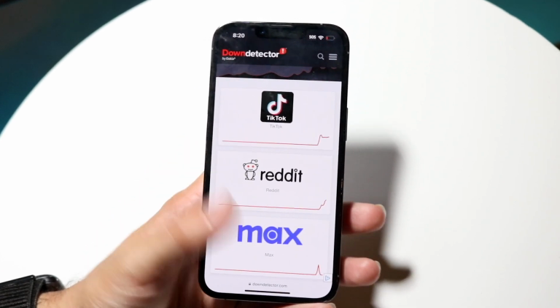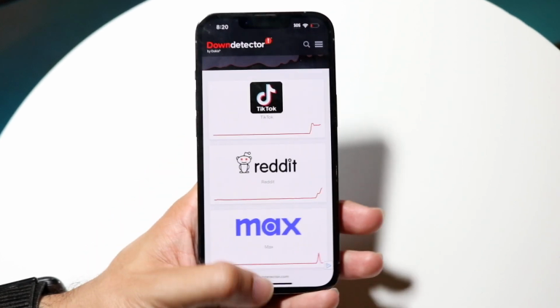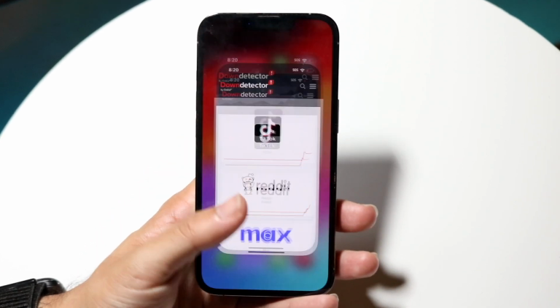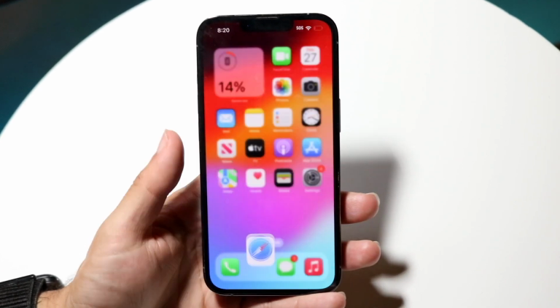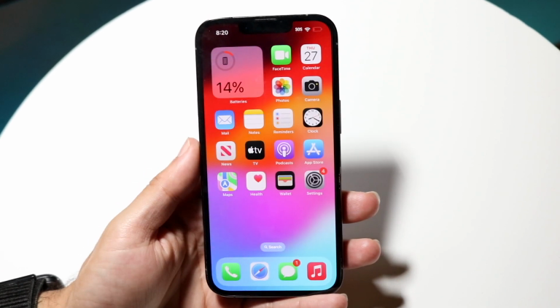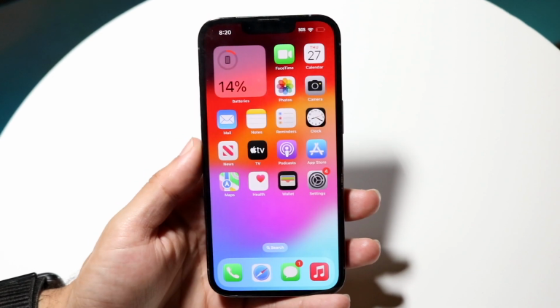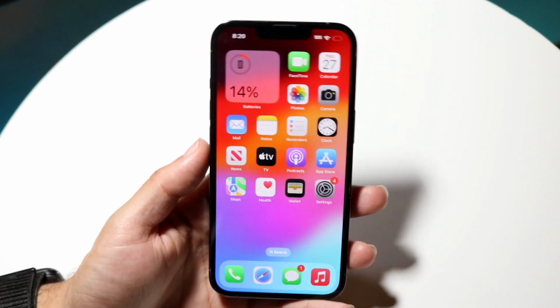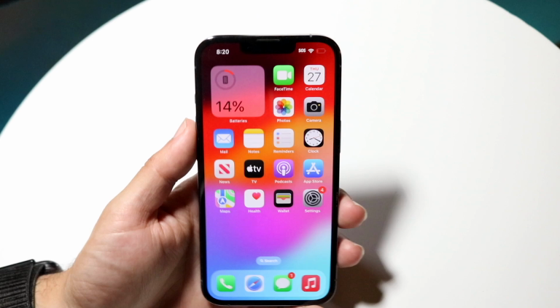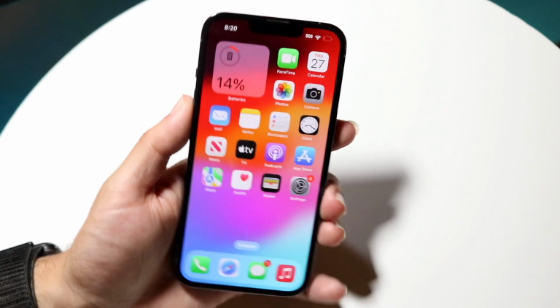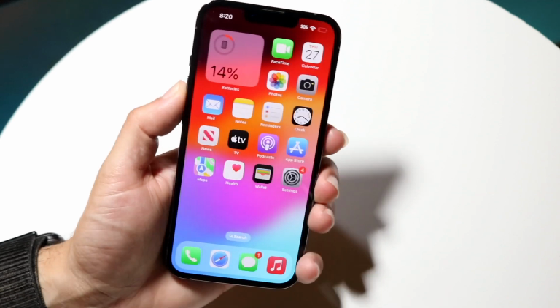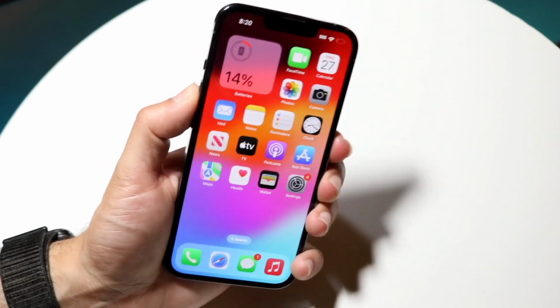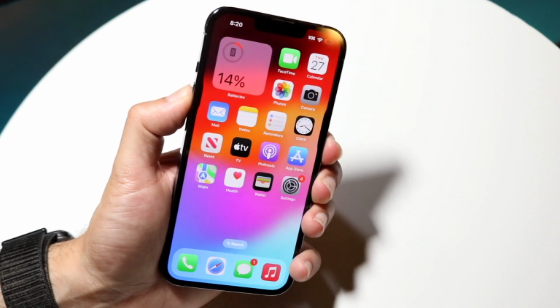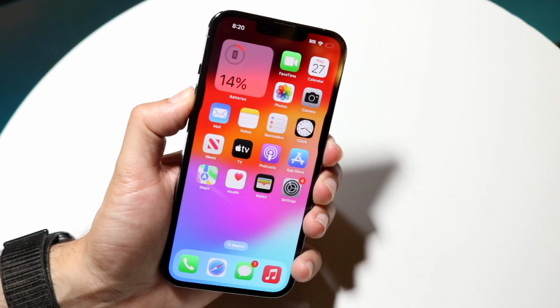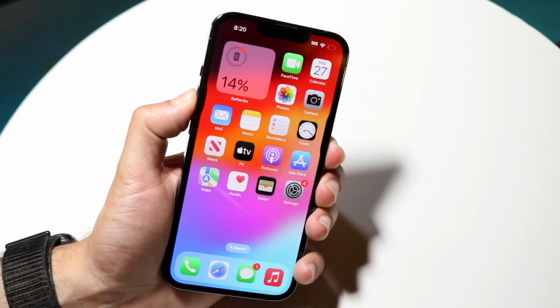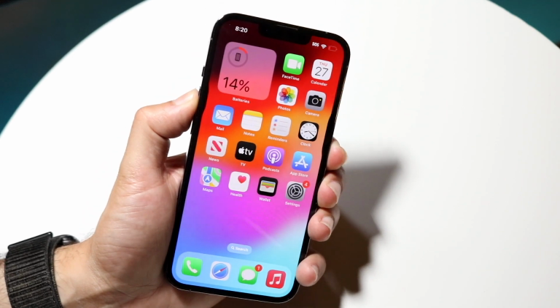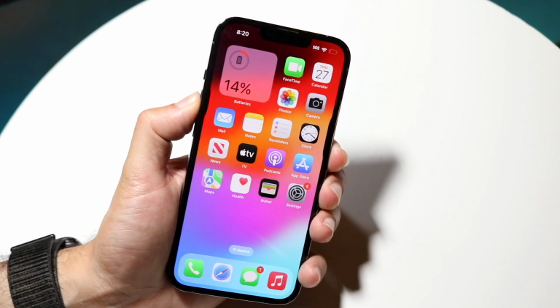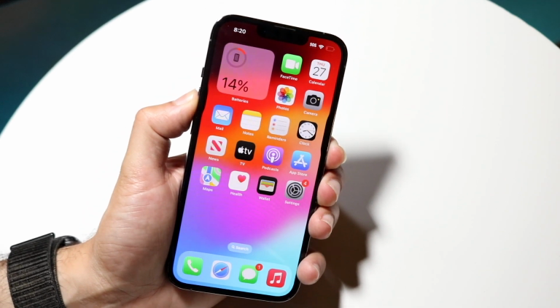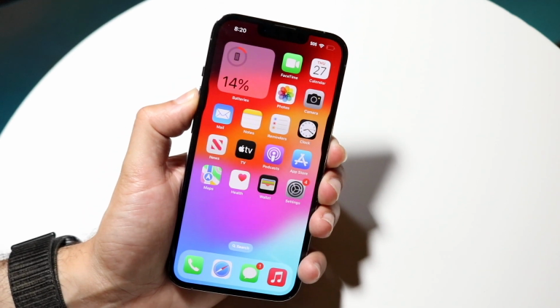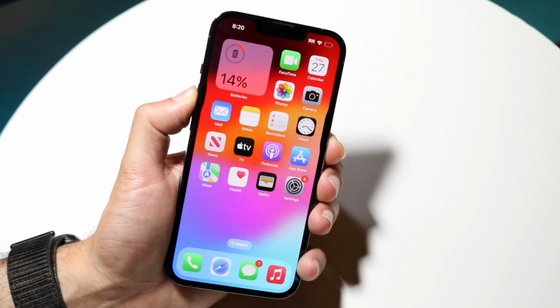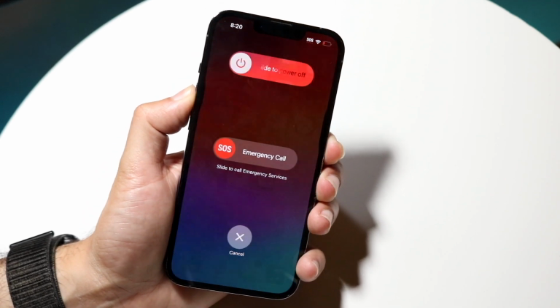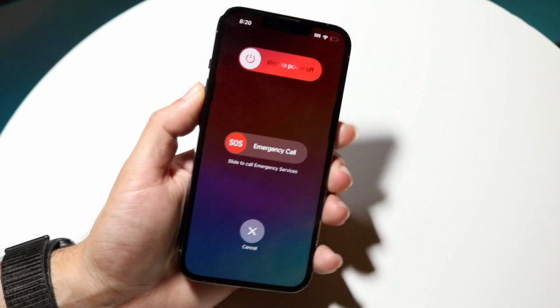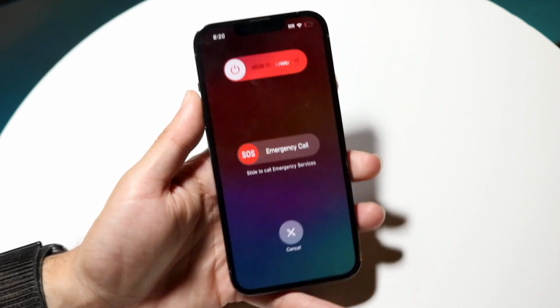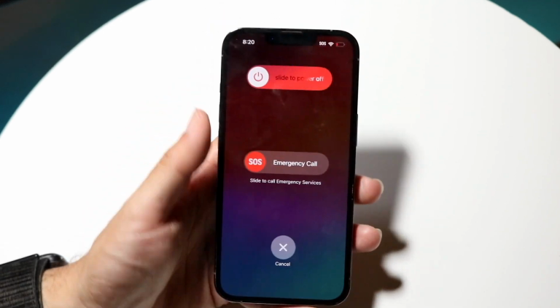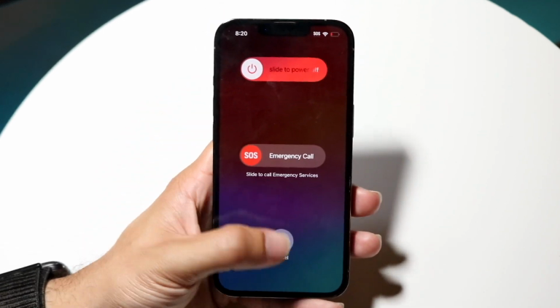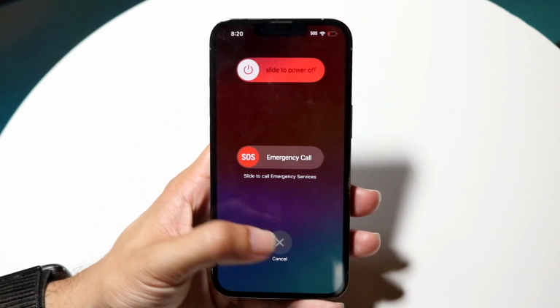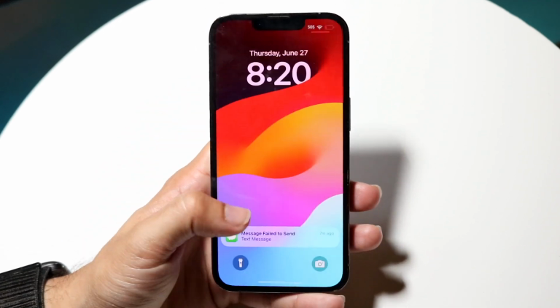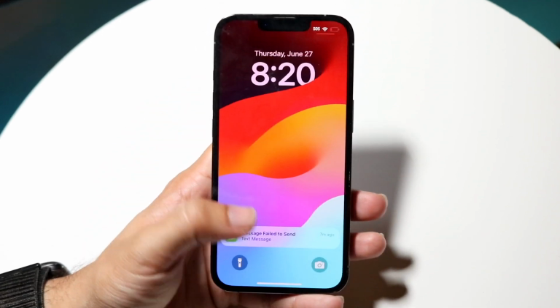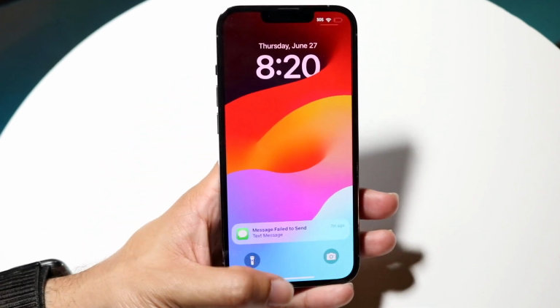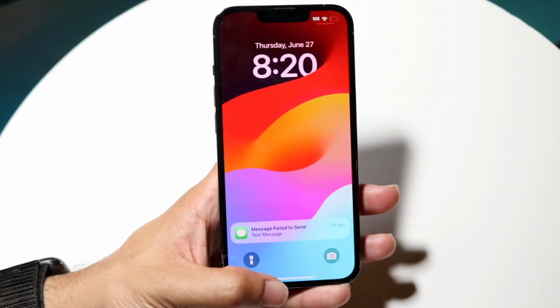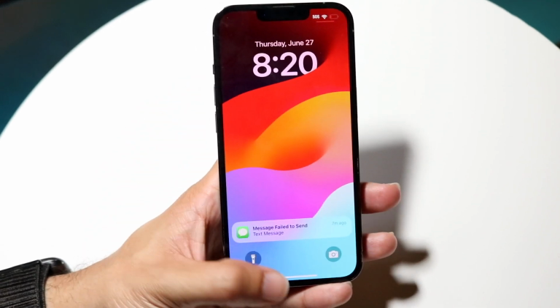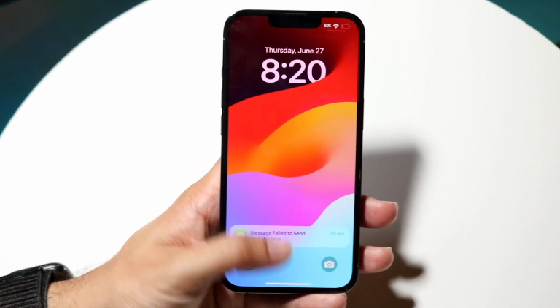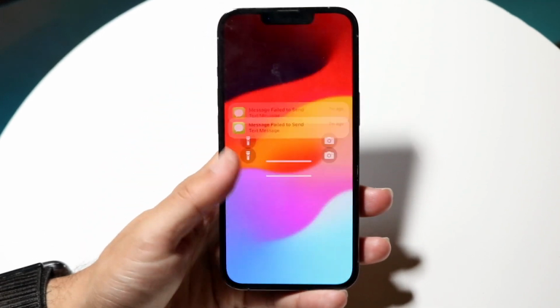If that doesn't work, try restarting your phone and see if that ends up fixing it.